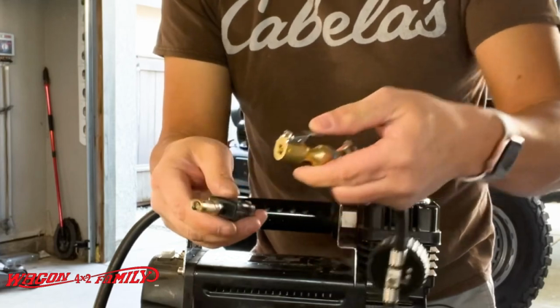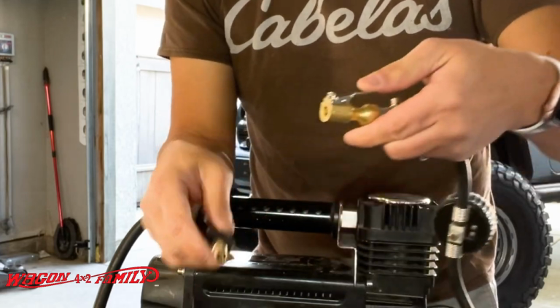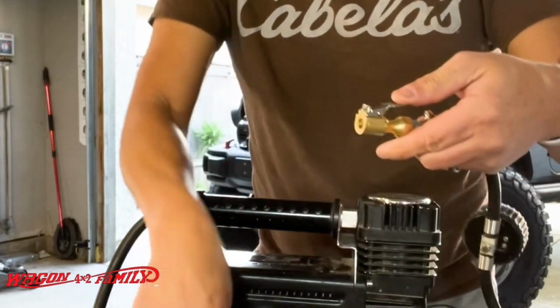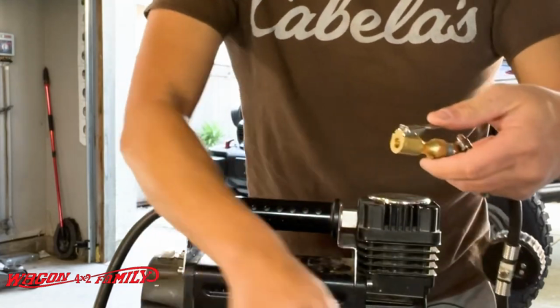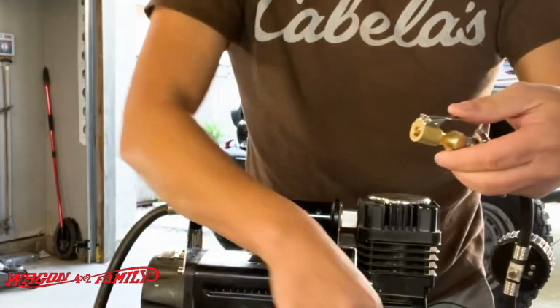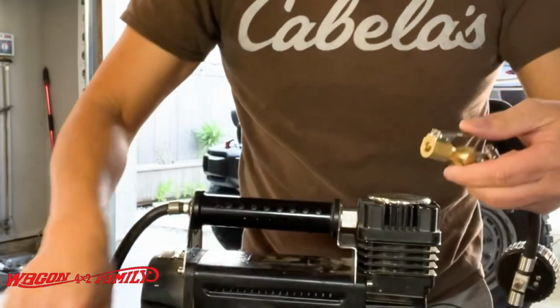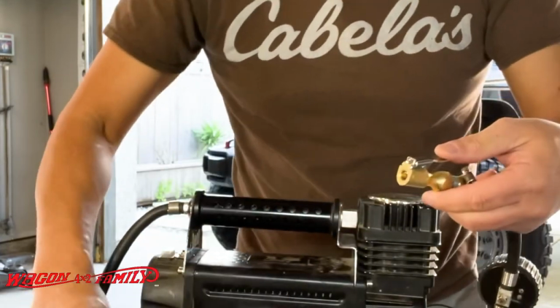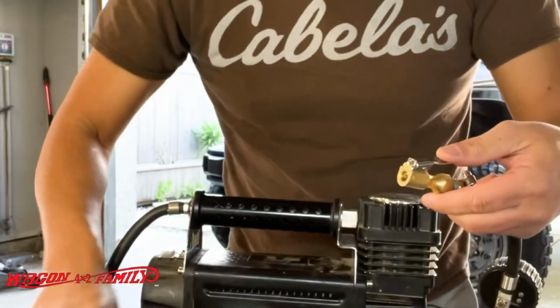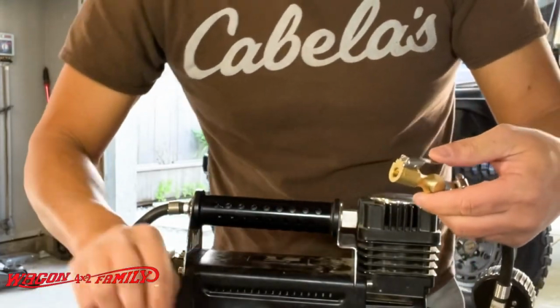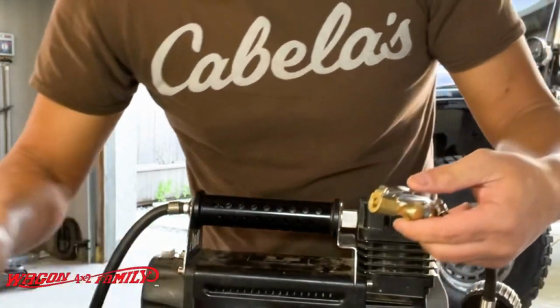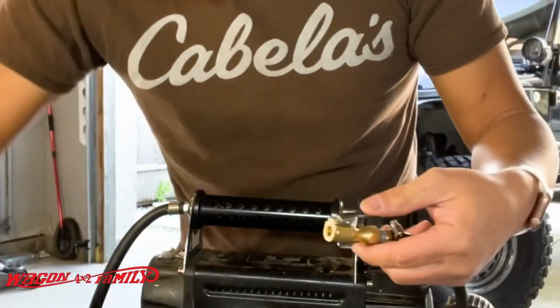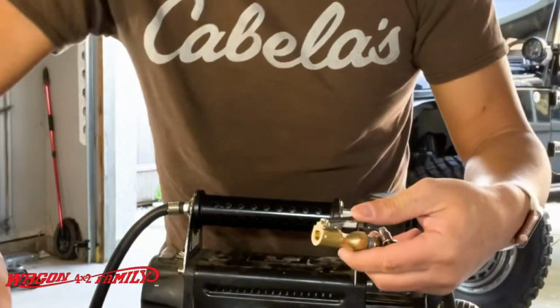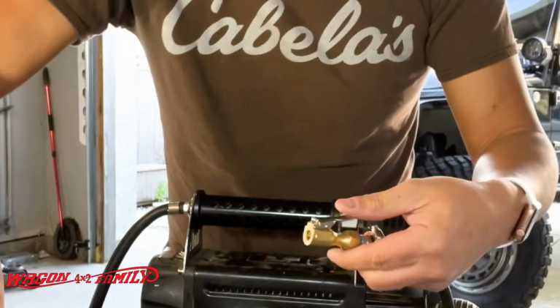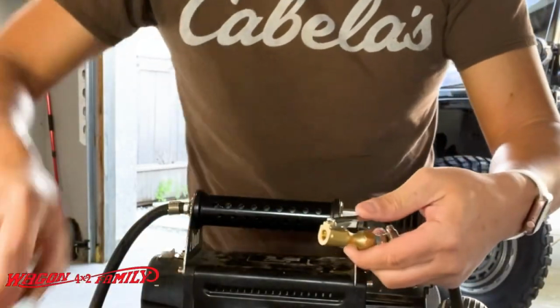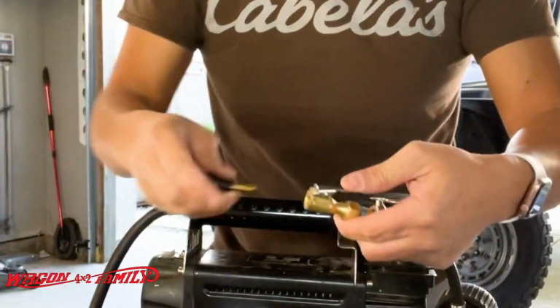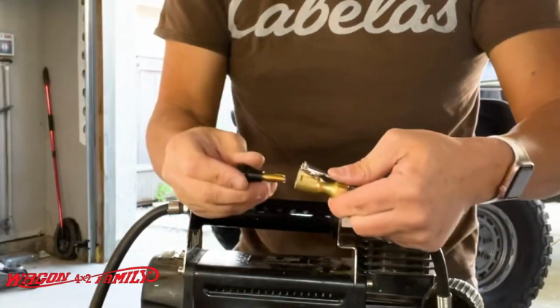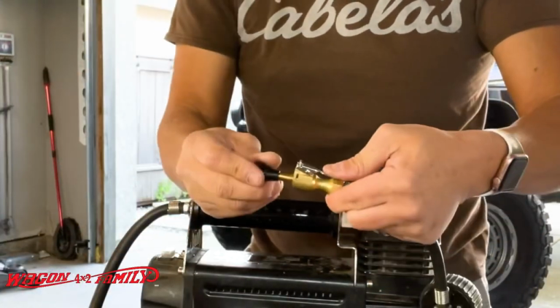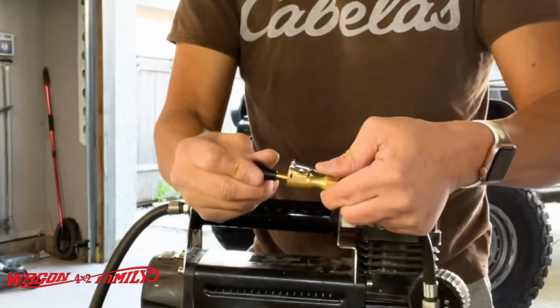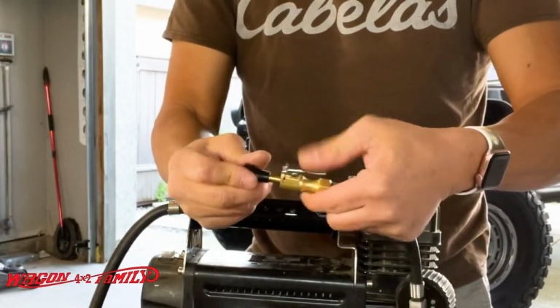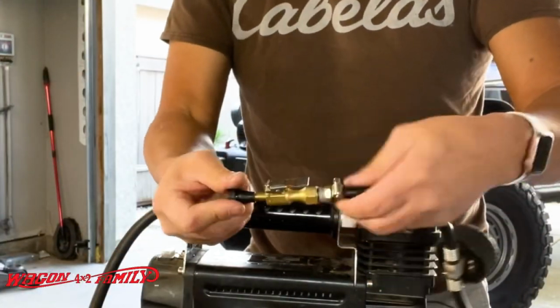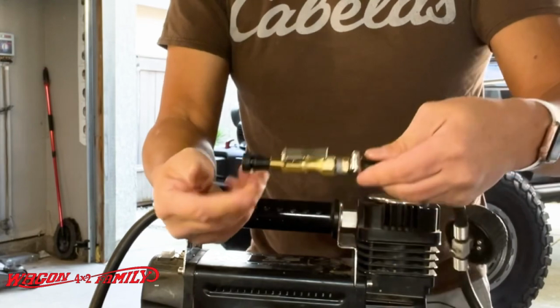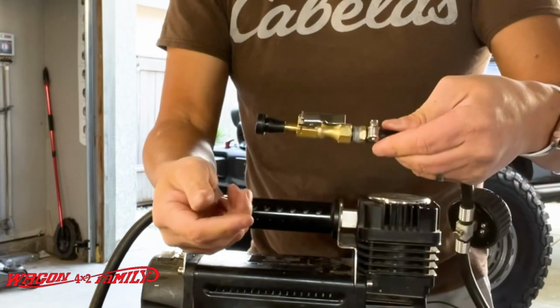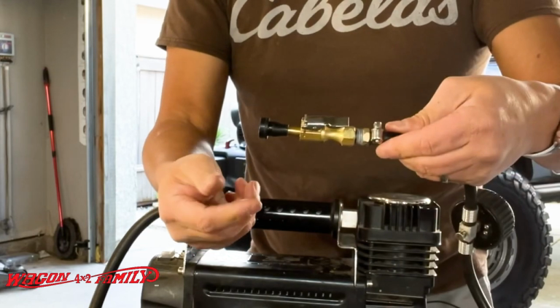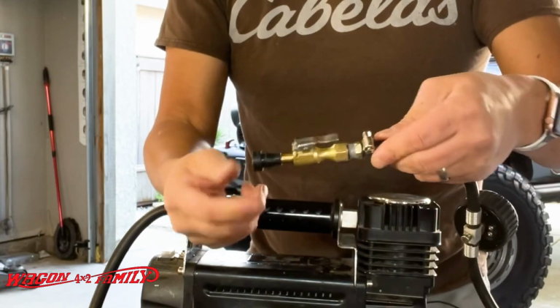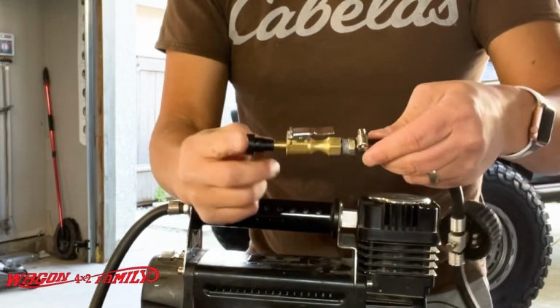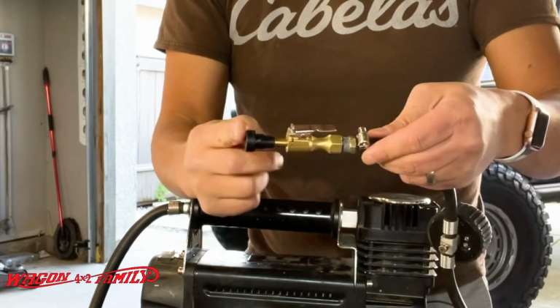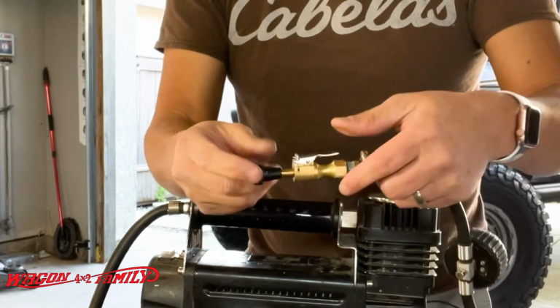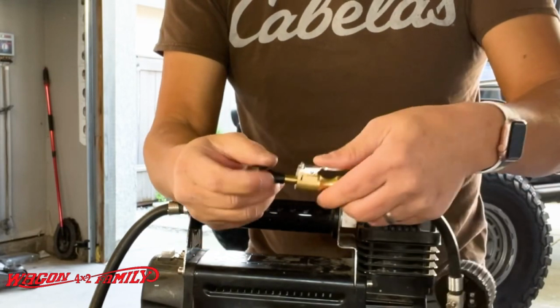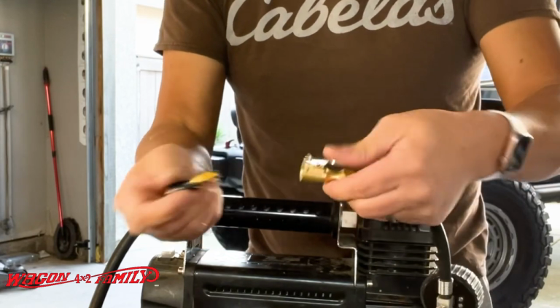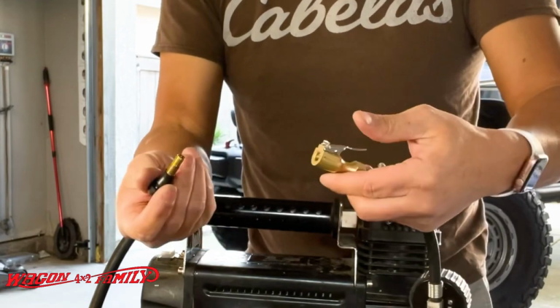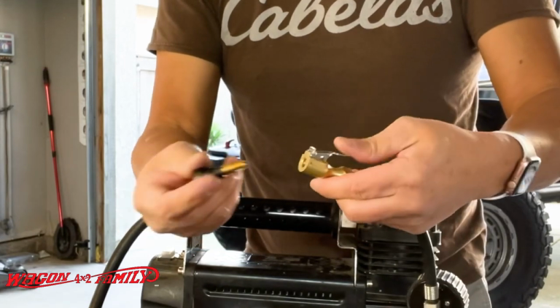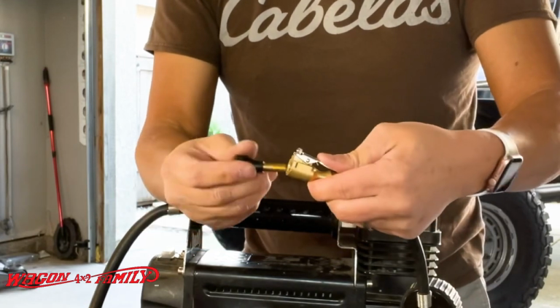So now you don't have to deal with that little twisty knob thing — you can just quick connect this to the valve stem. Way better.